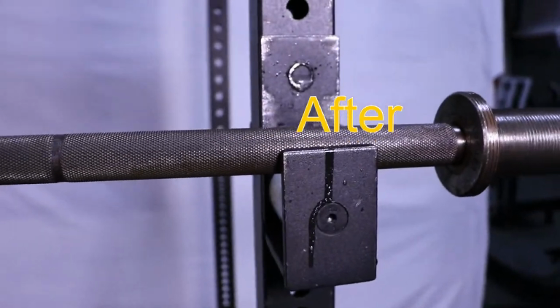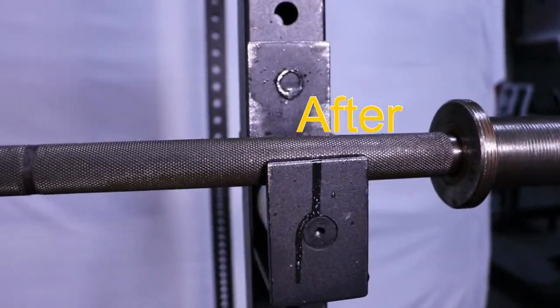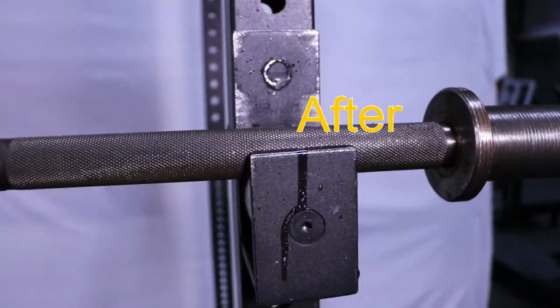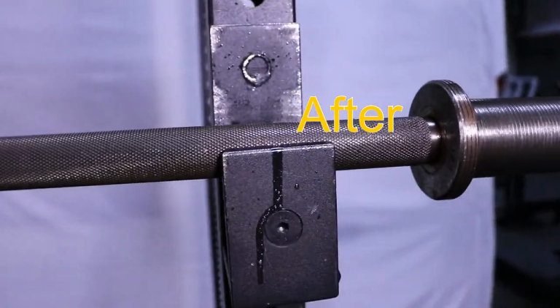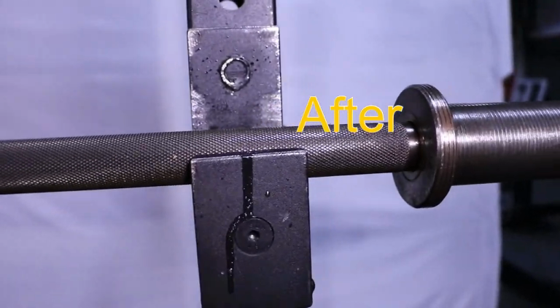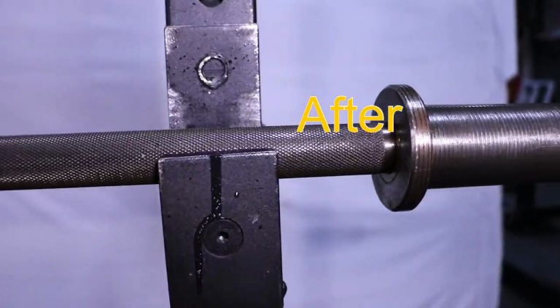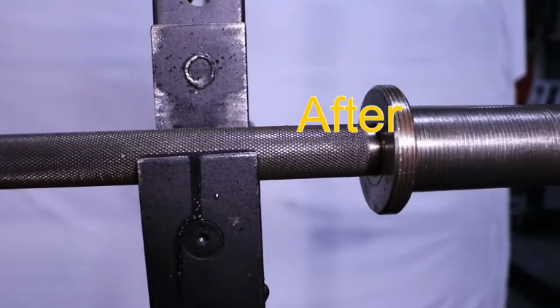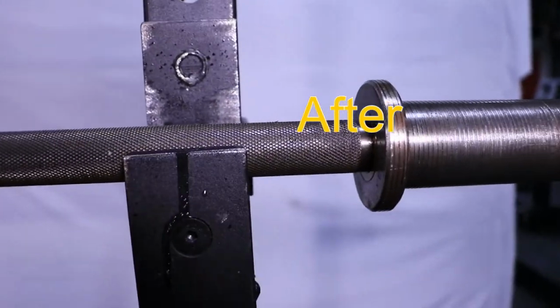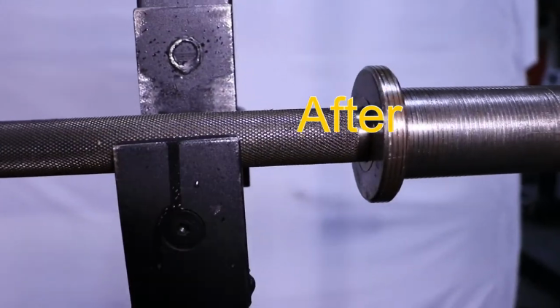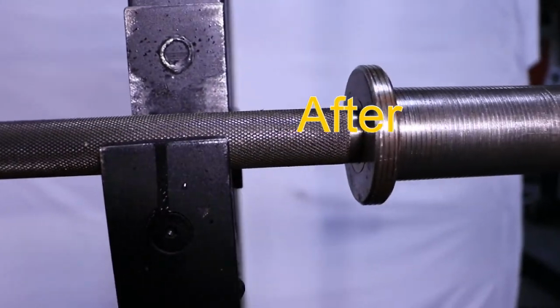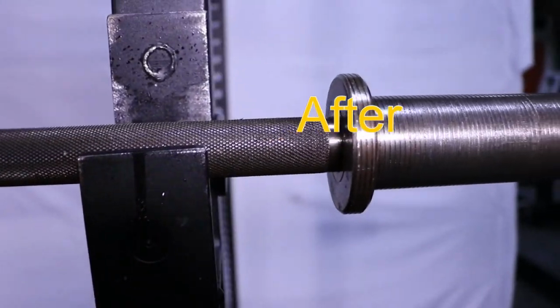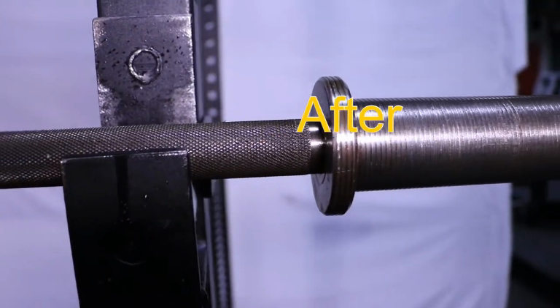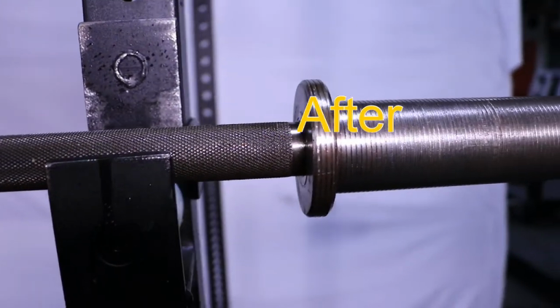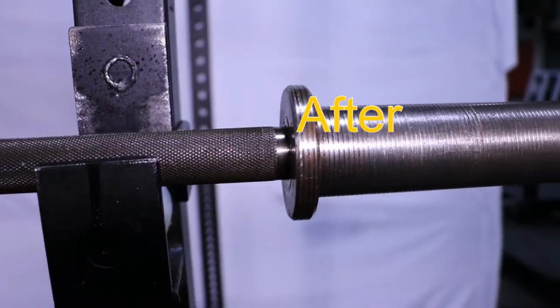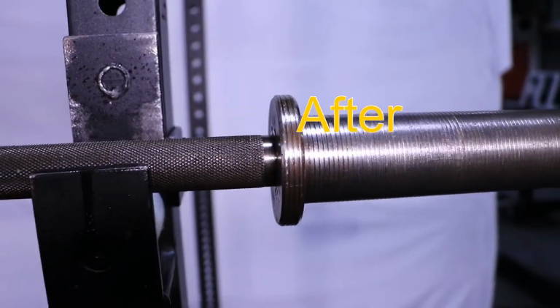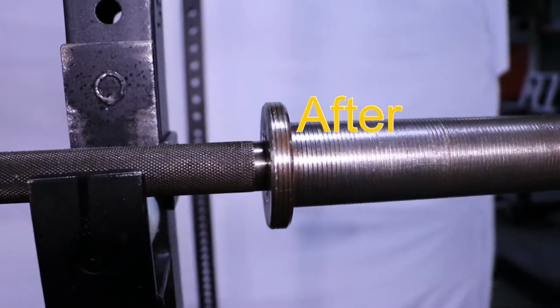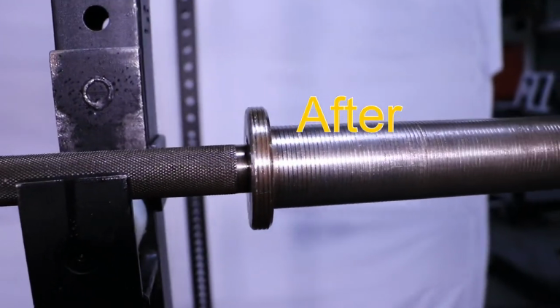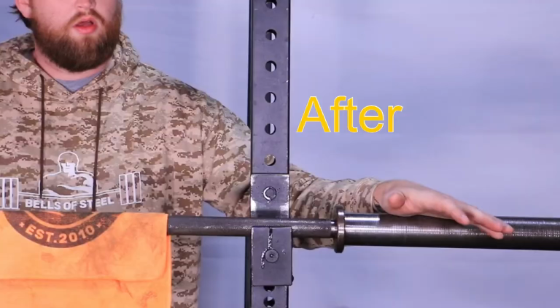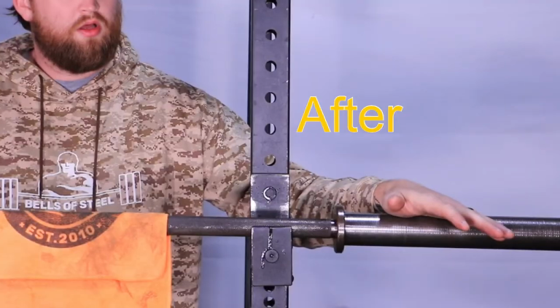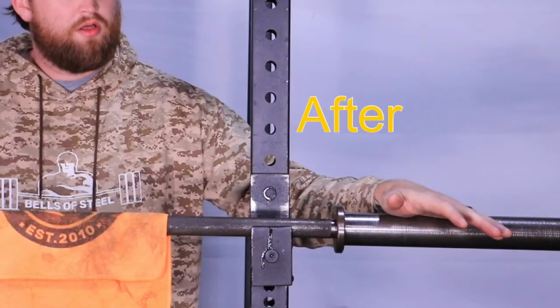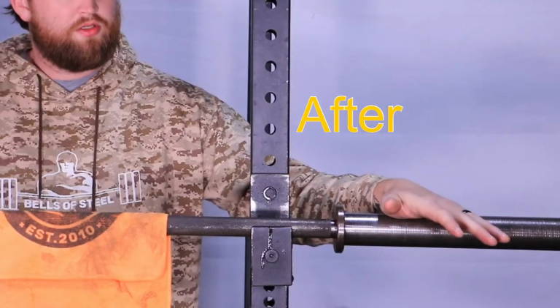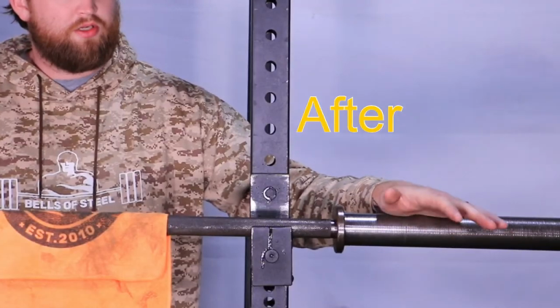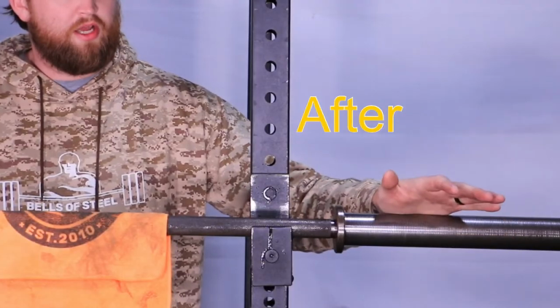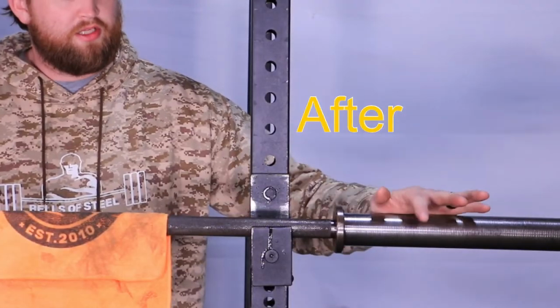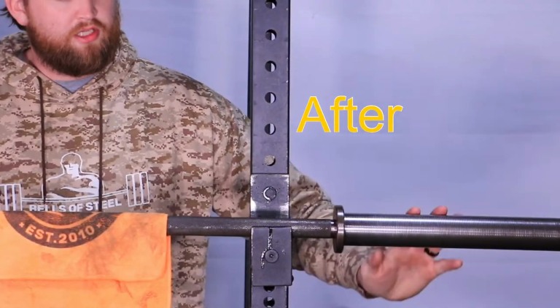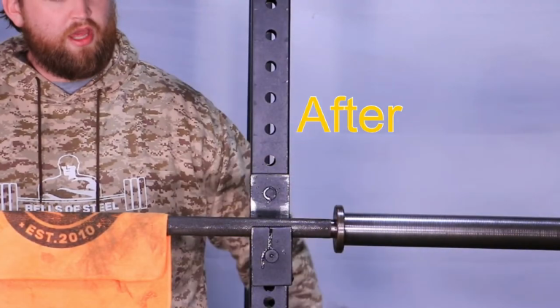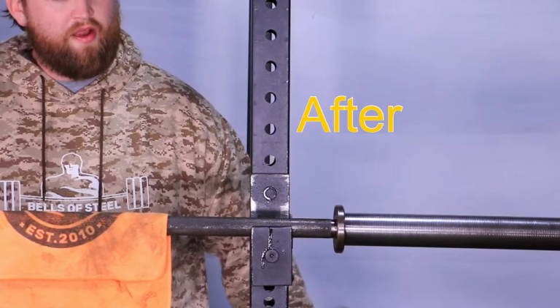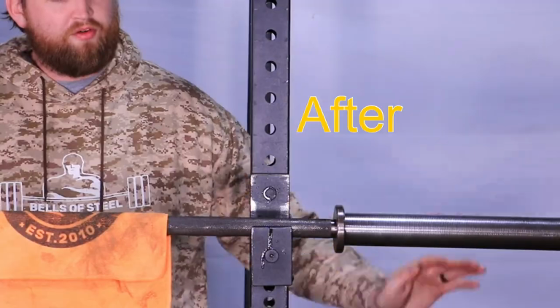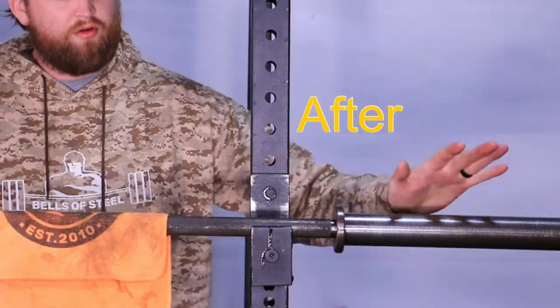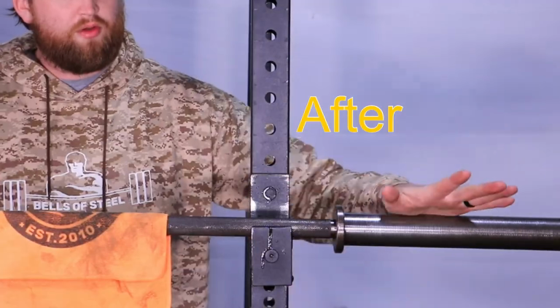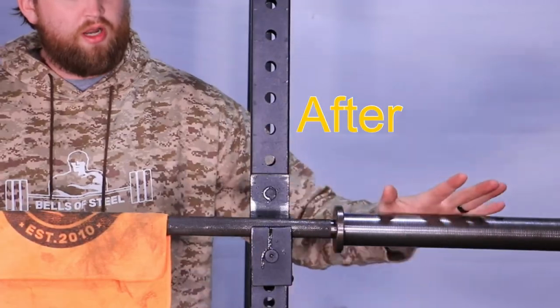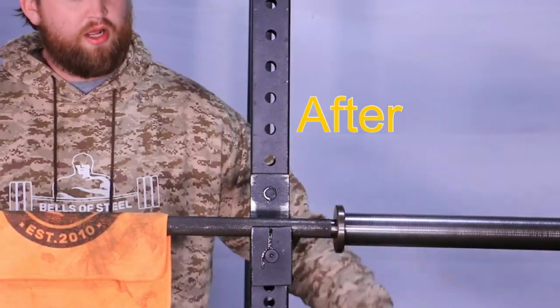This is the Bells of Steel Bar Cleaning Kit. My name is Andrew and we hope you guys enjoy this product.